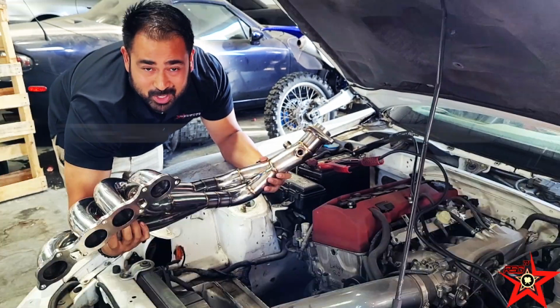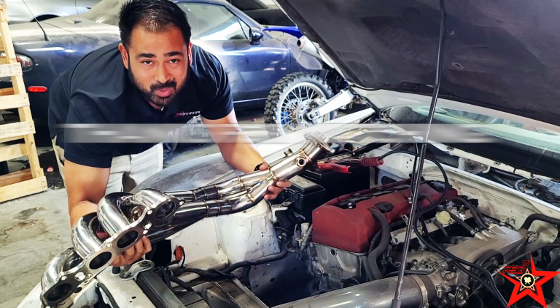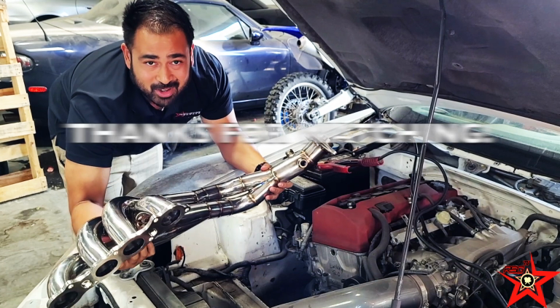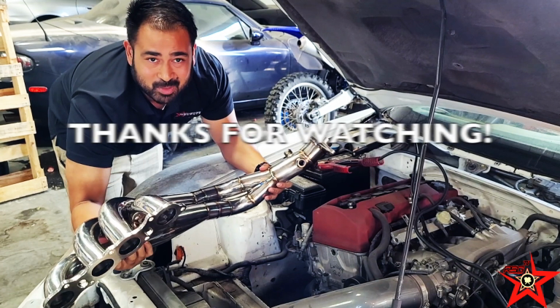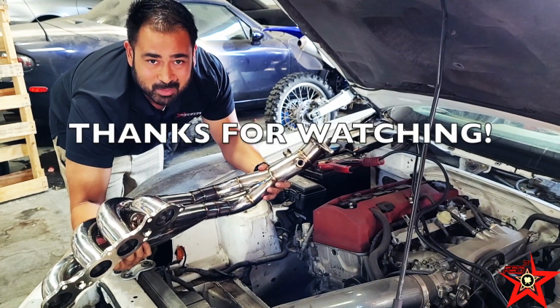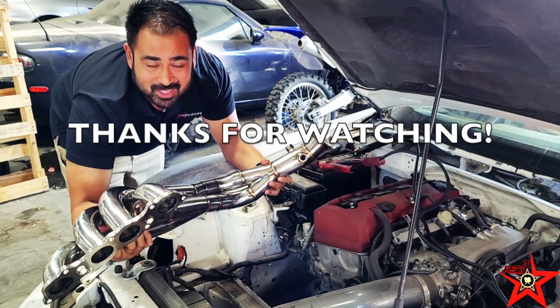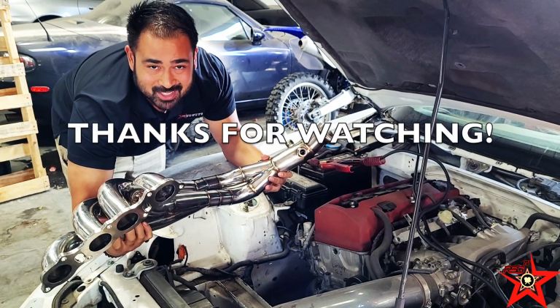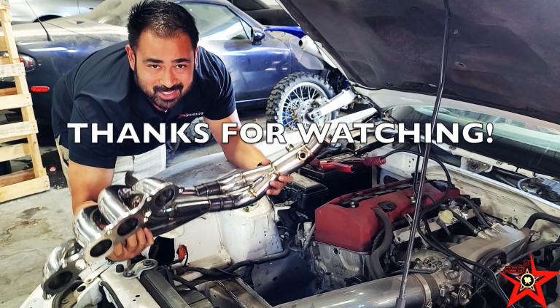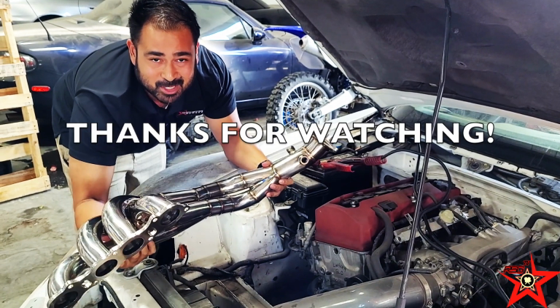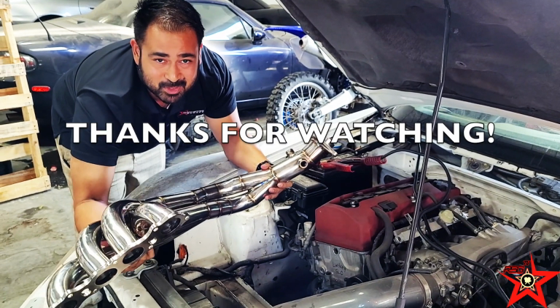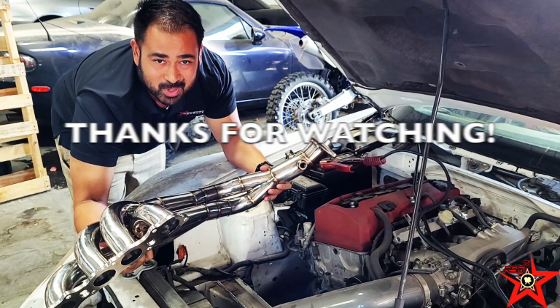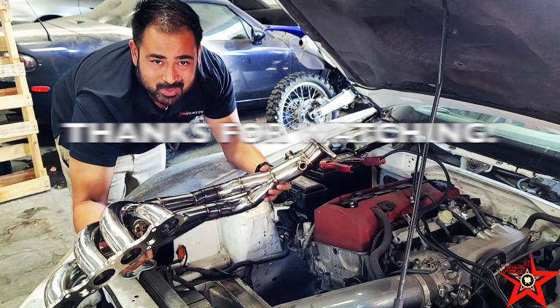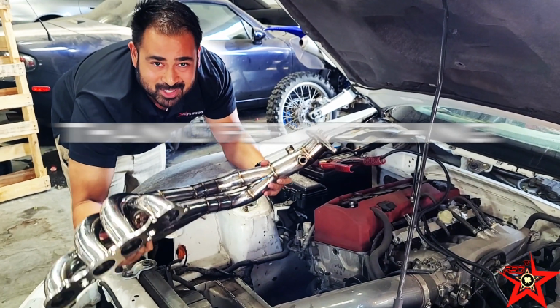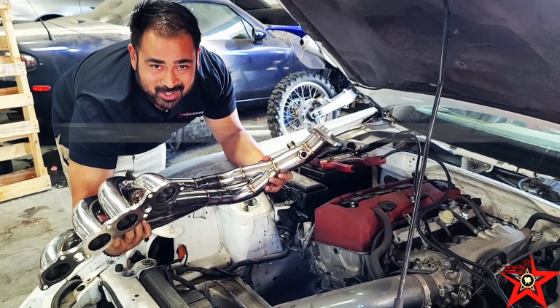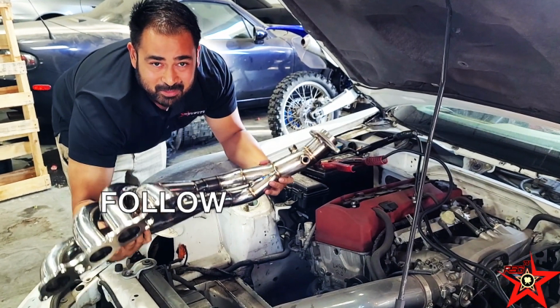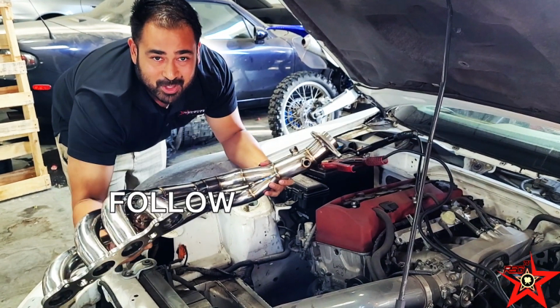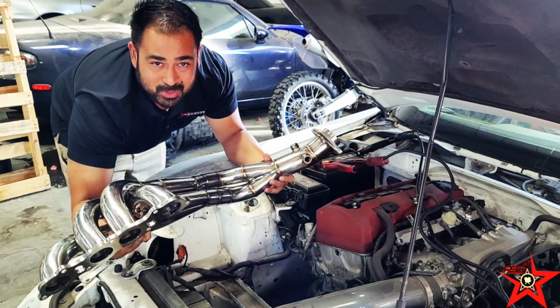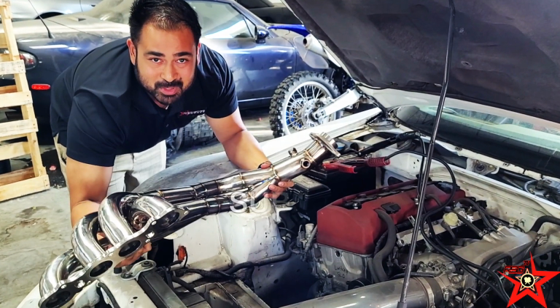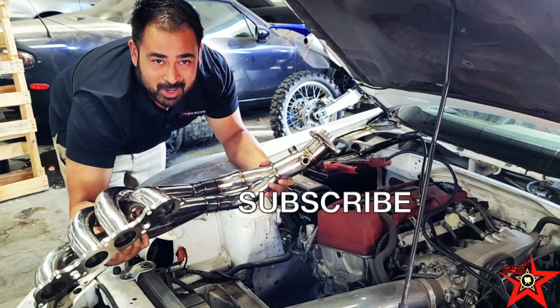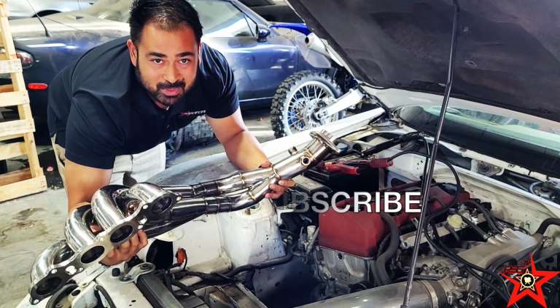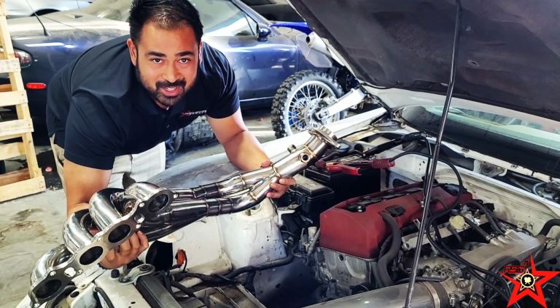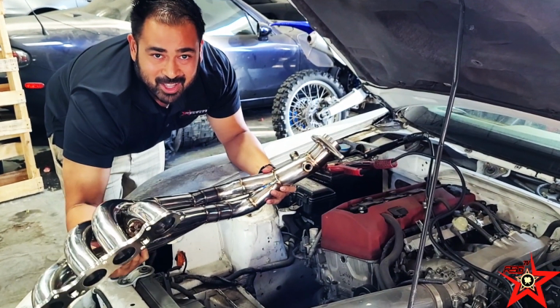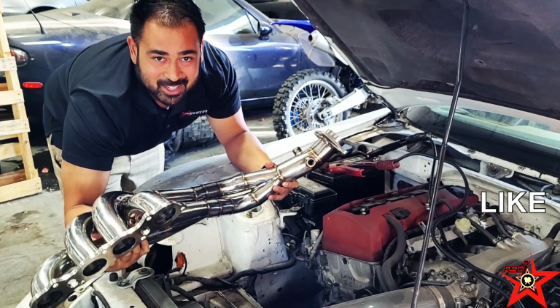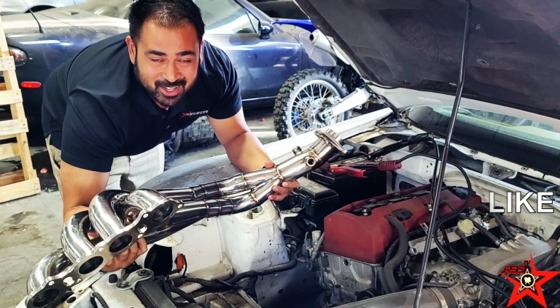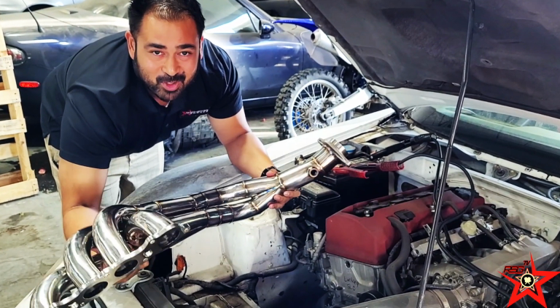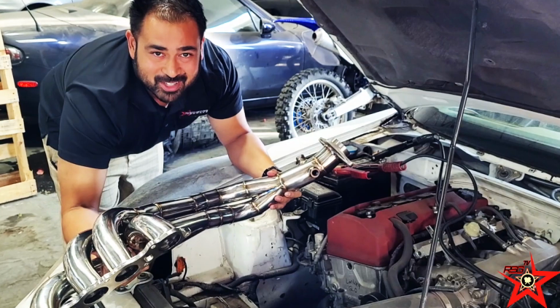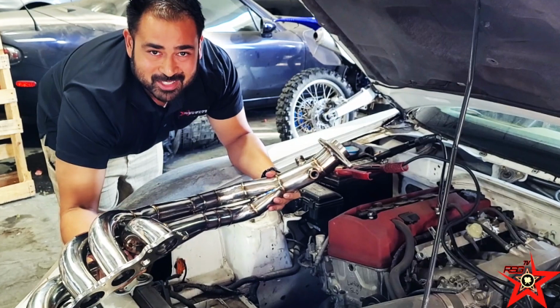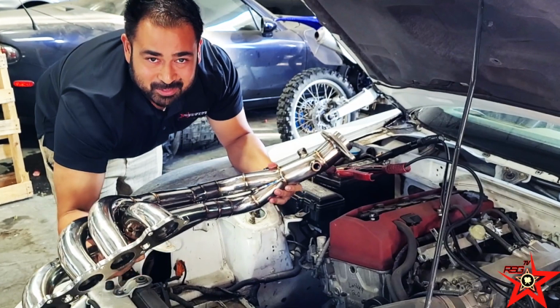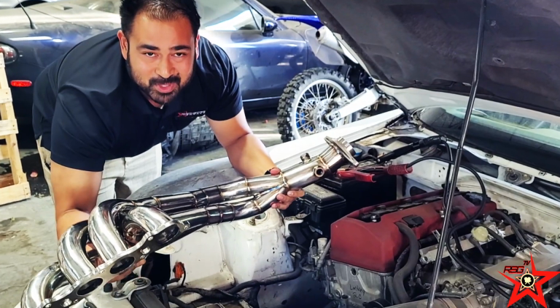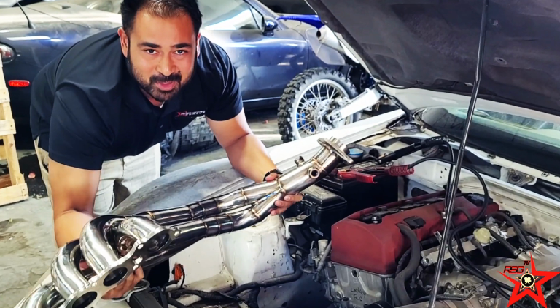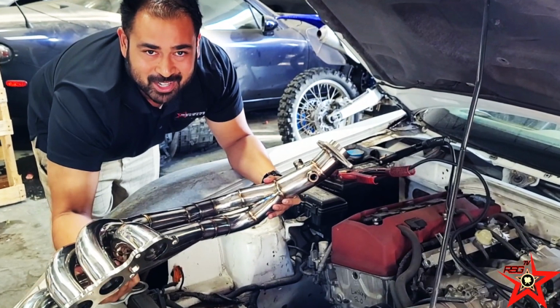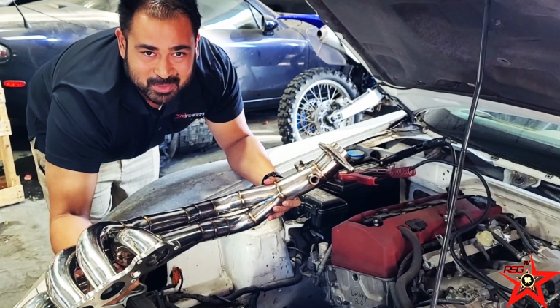You are not going to want to miss these. Thanks so much for watching rockstars — follow, subscribe, like, all that good stuff. We'll see you on the next one.